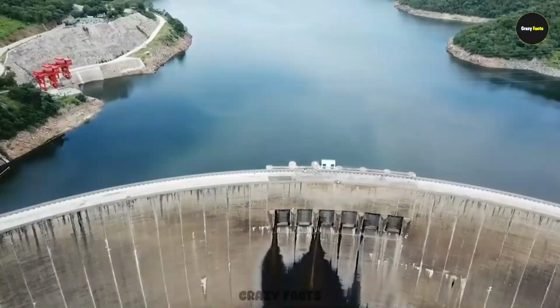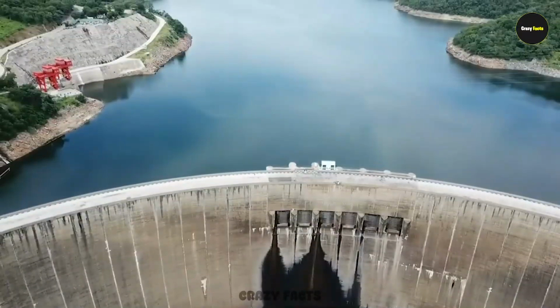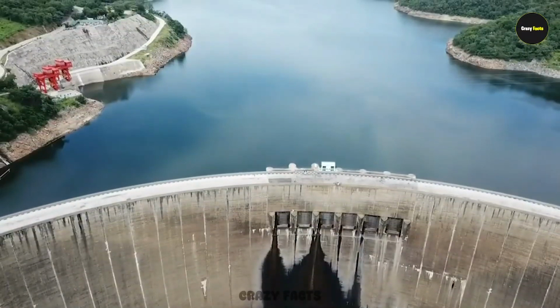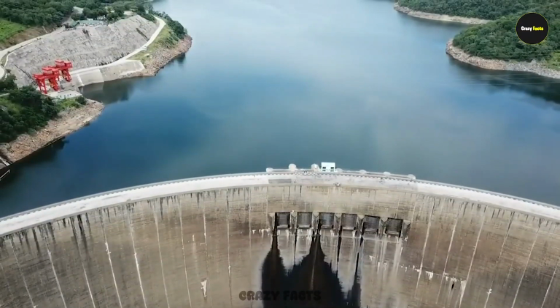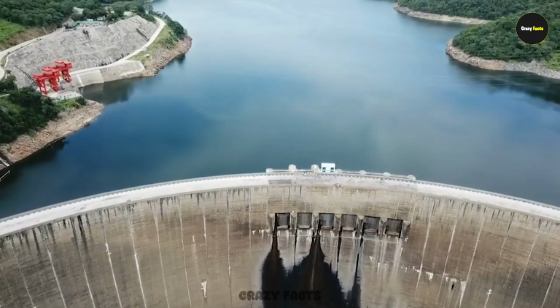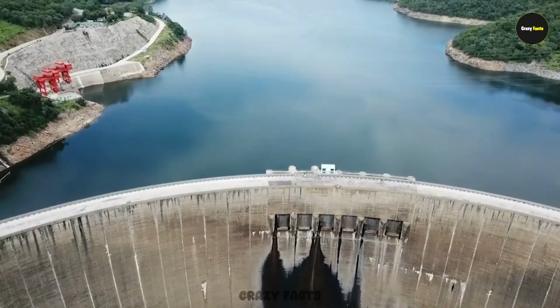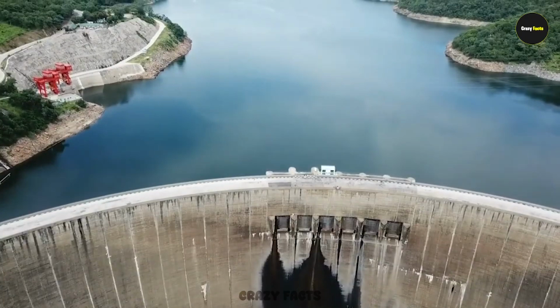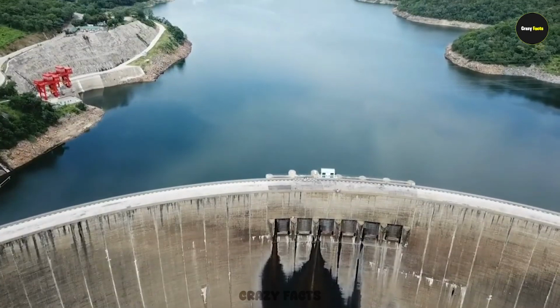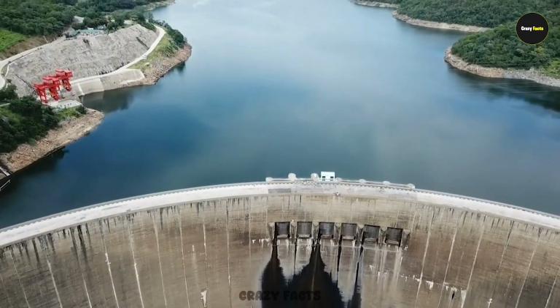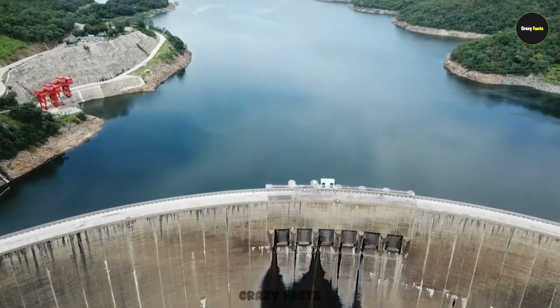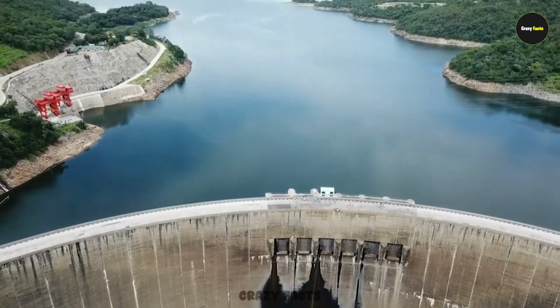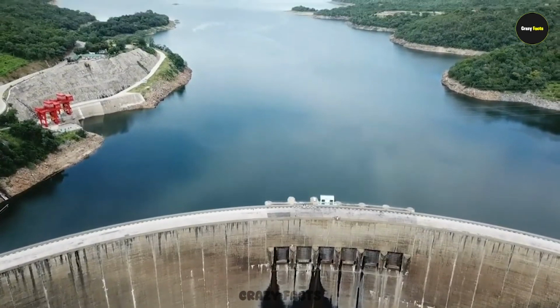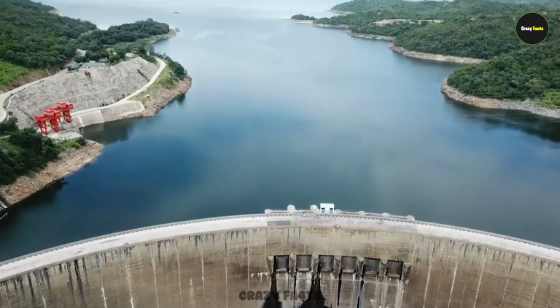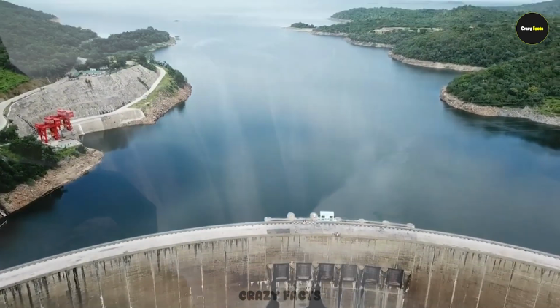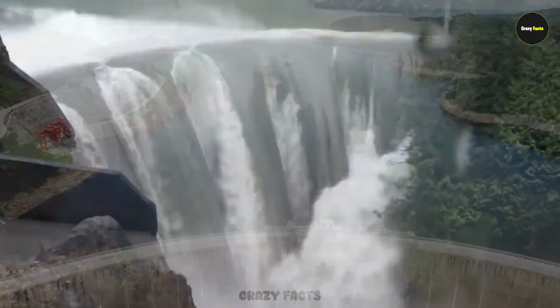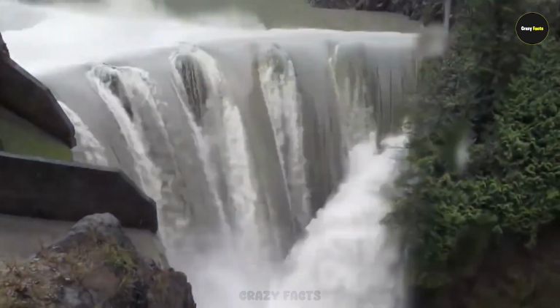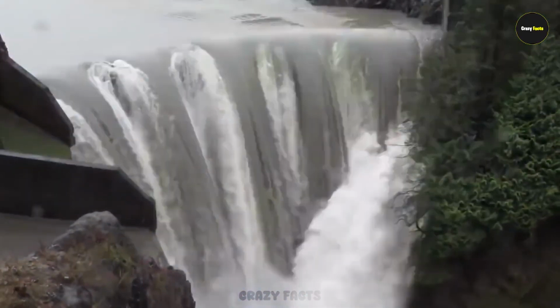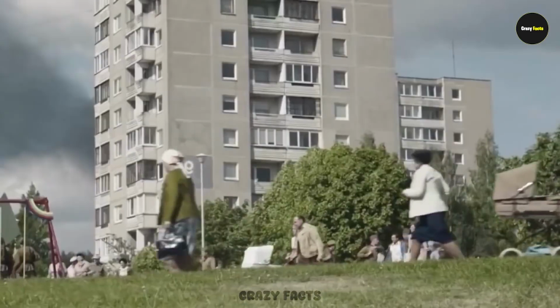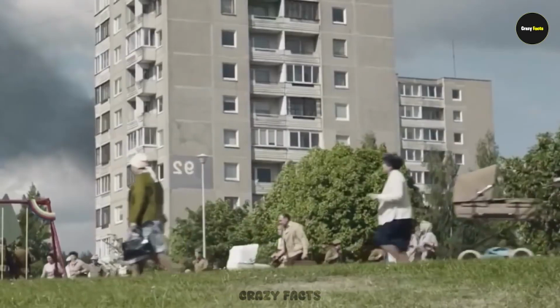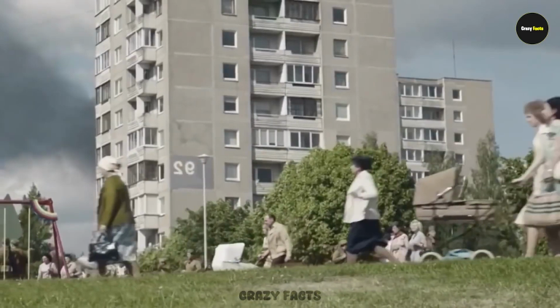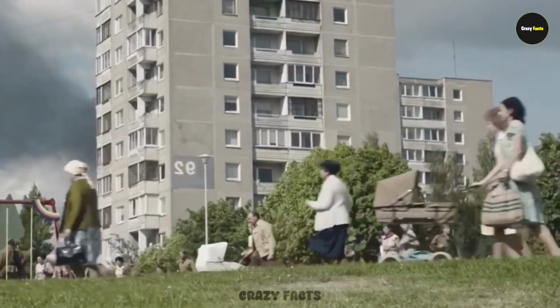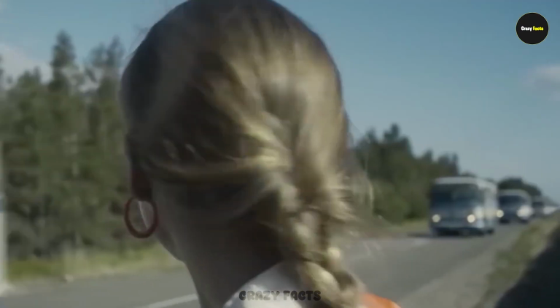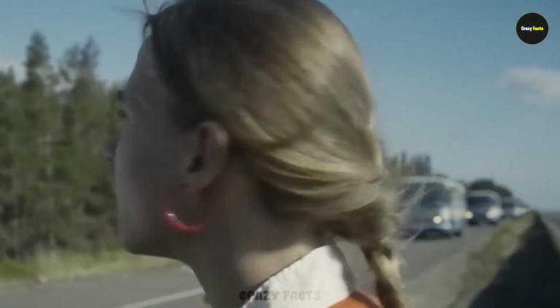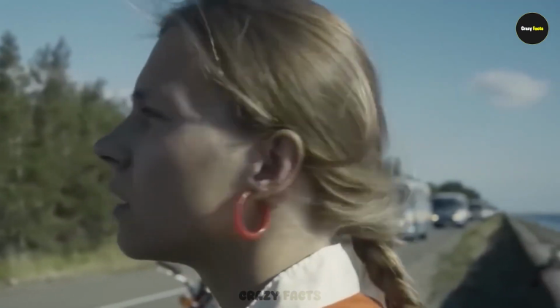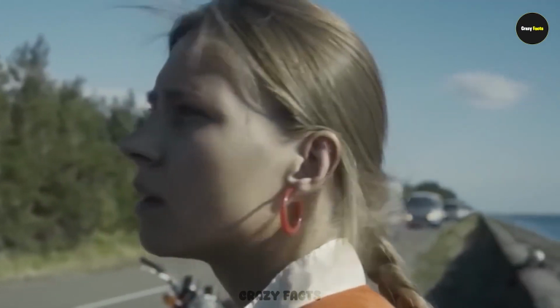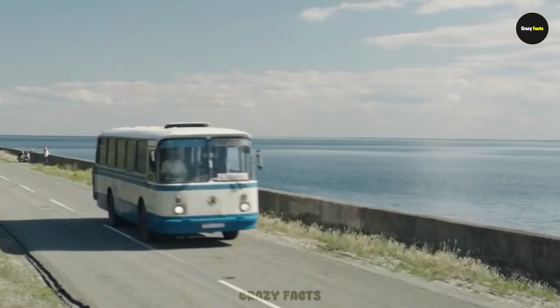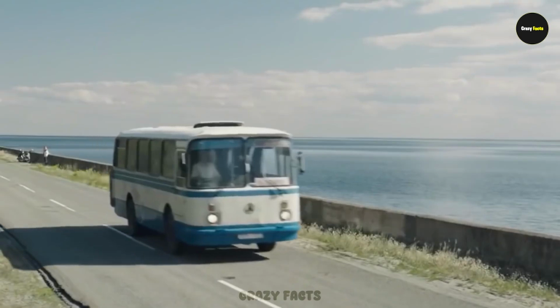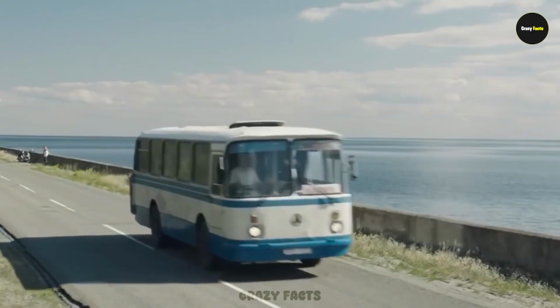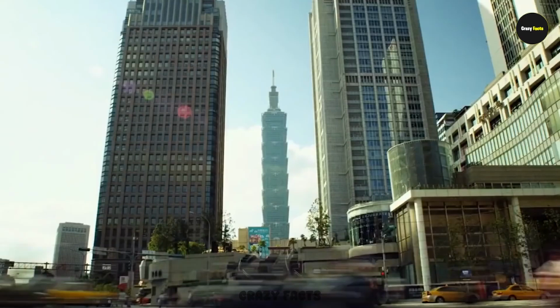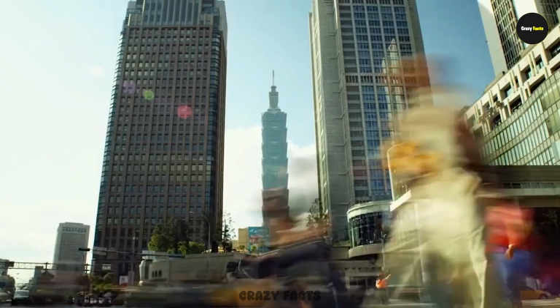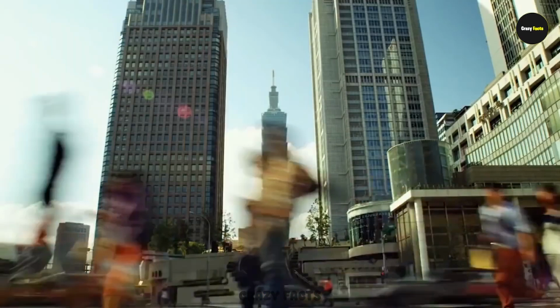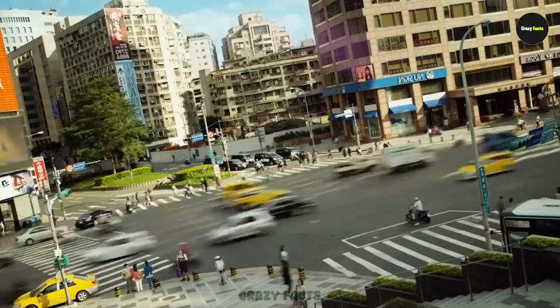According to reports, if this dam isn't repaired soon, it could fail and kill around 3.5 million people who depend on it.